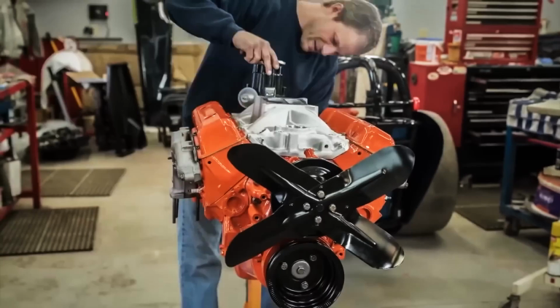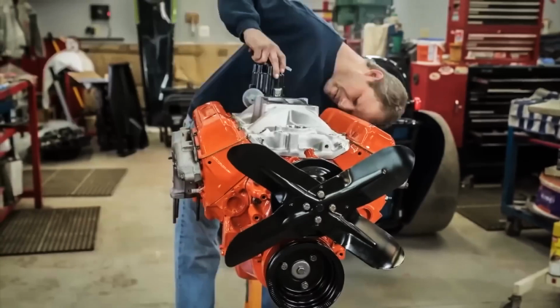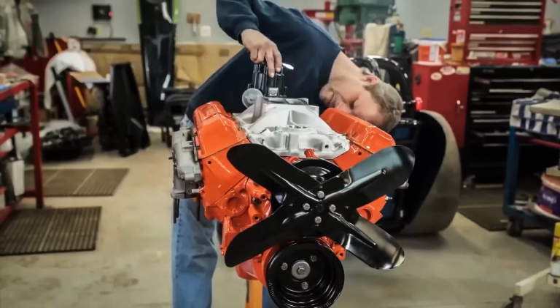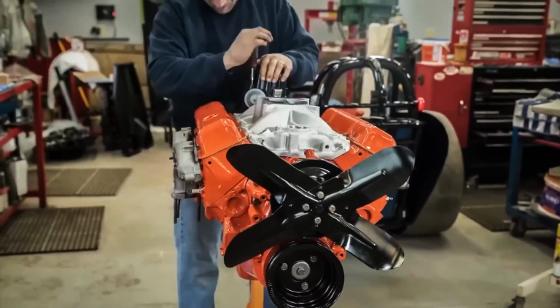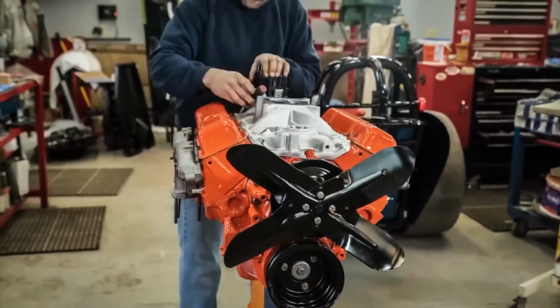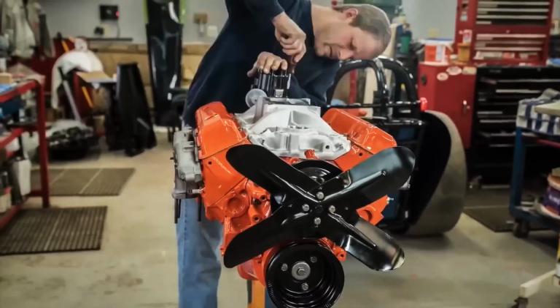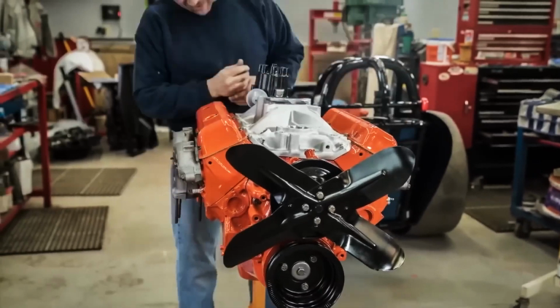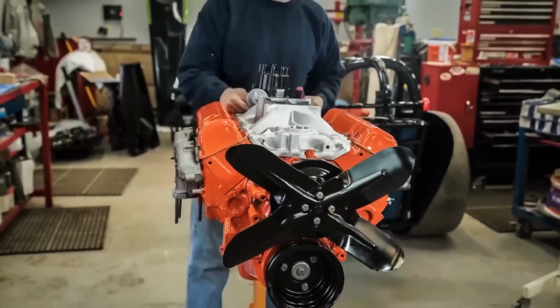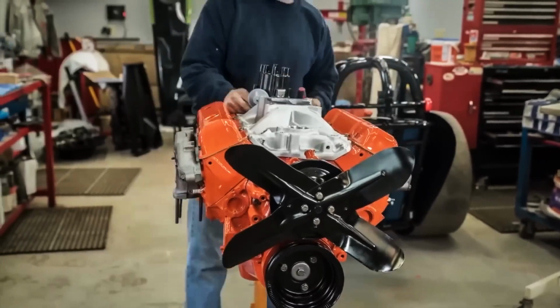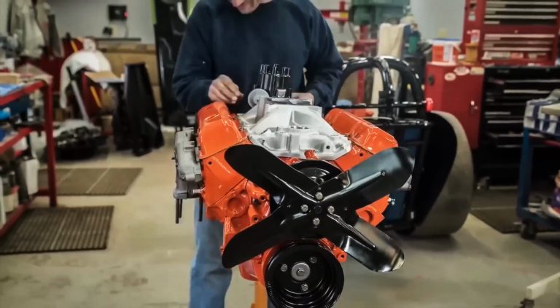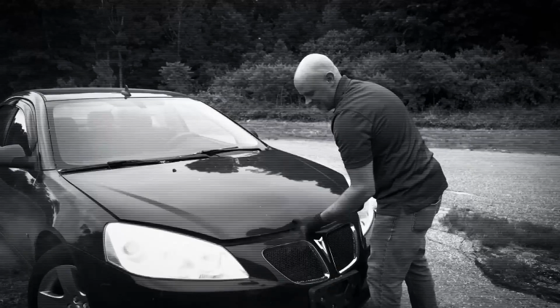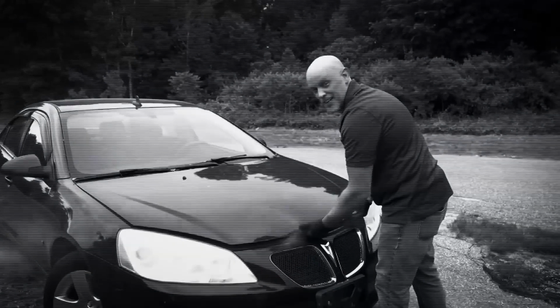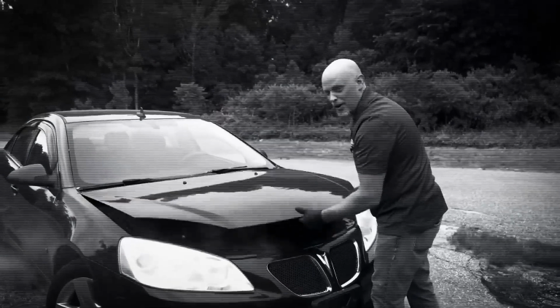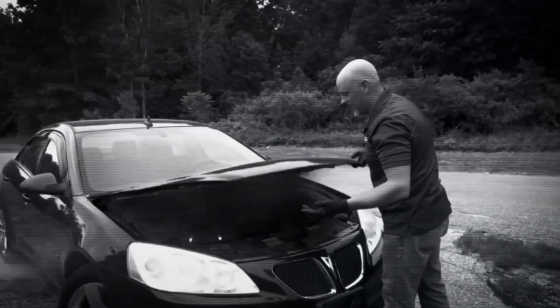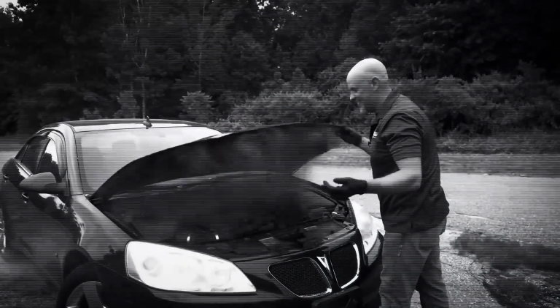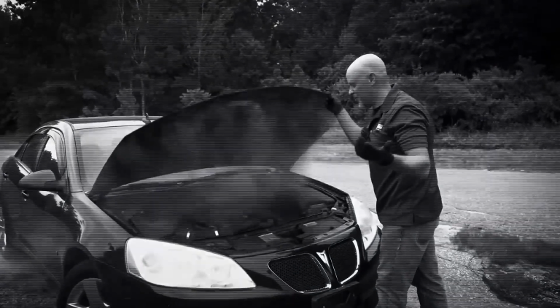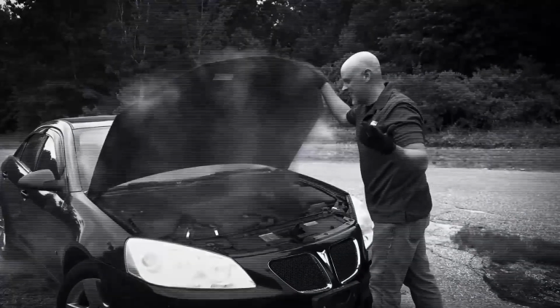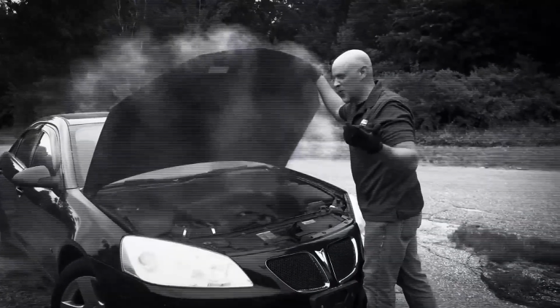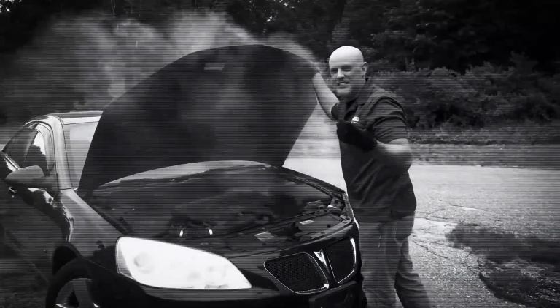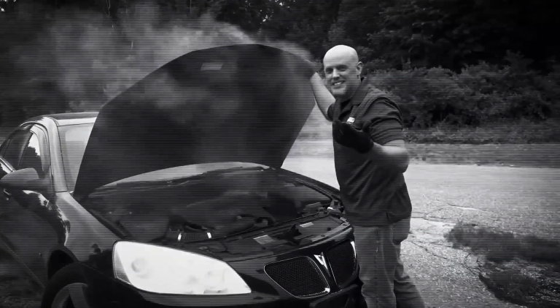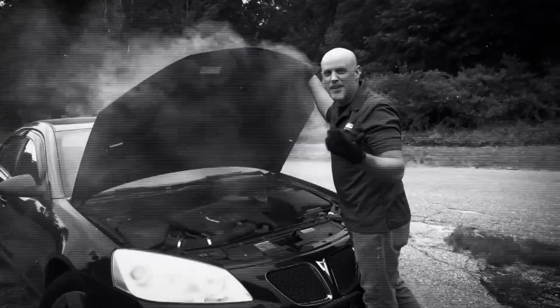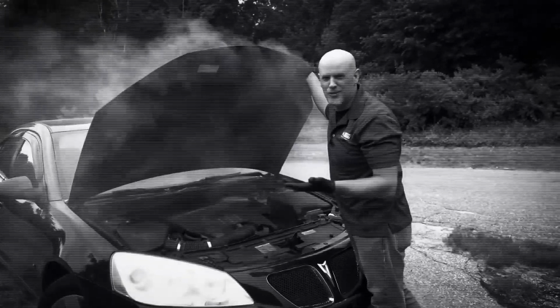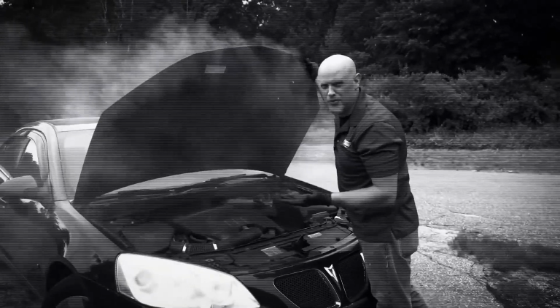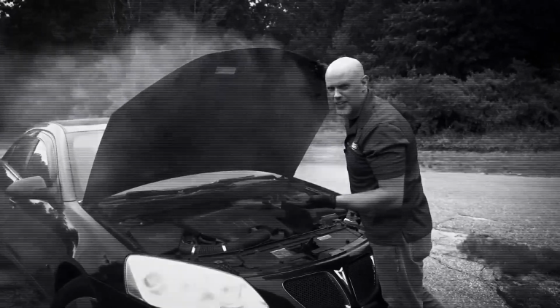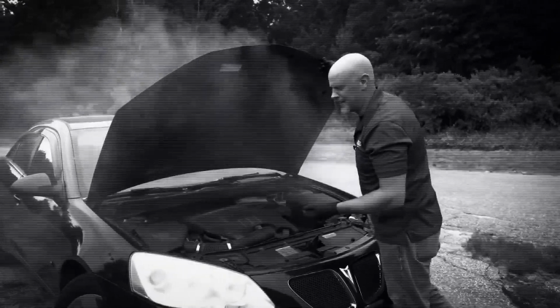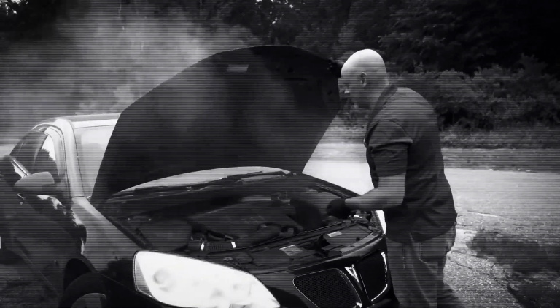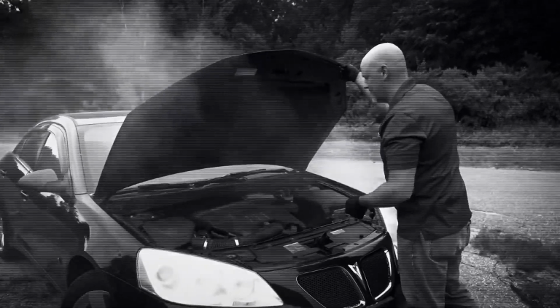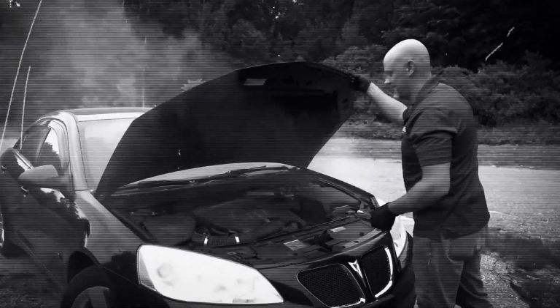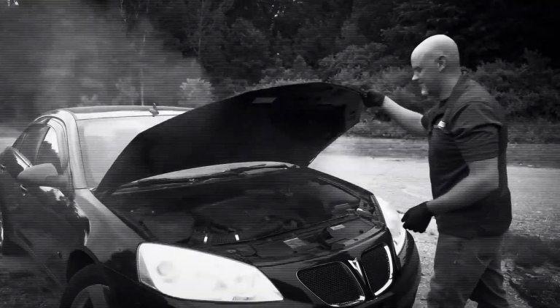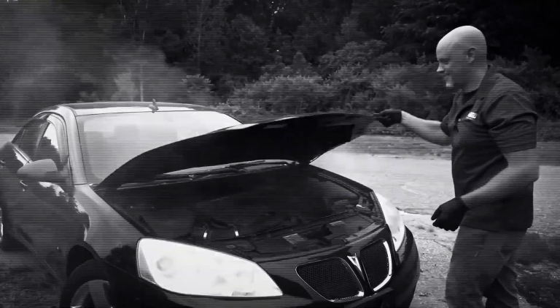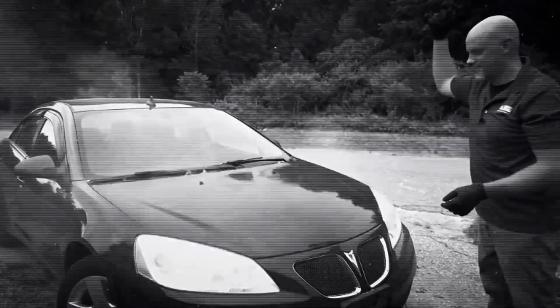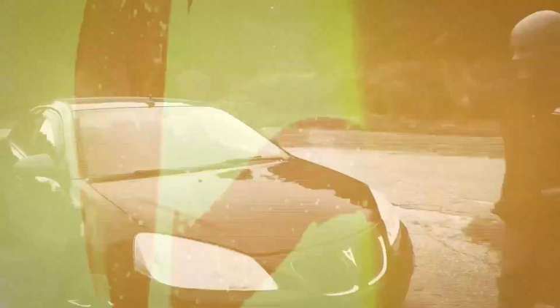Today, we'll dive into each engine type, look at the pros and cons, and help you decide which one might be the best choice for your driving style and needs.